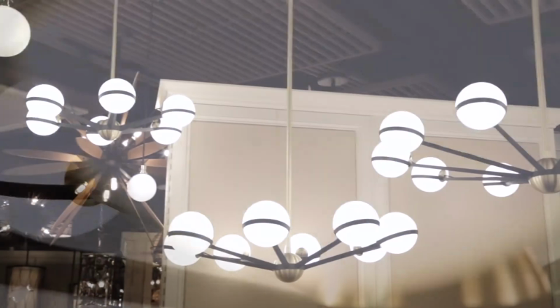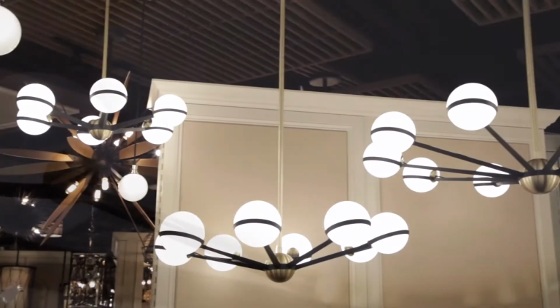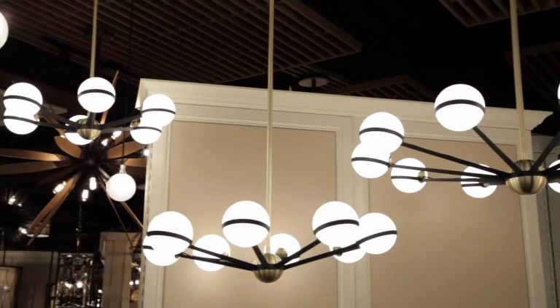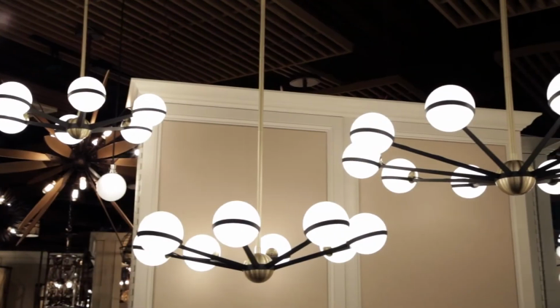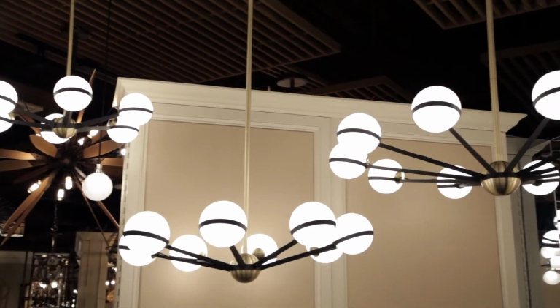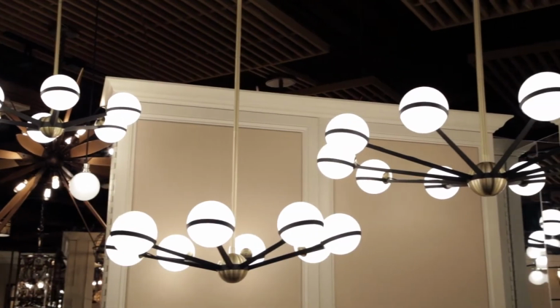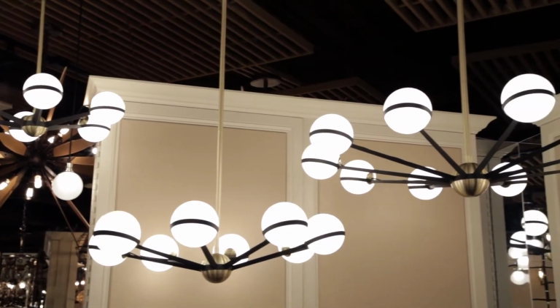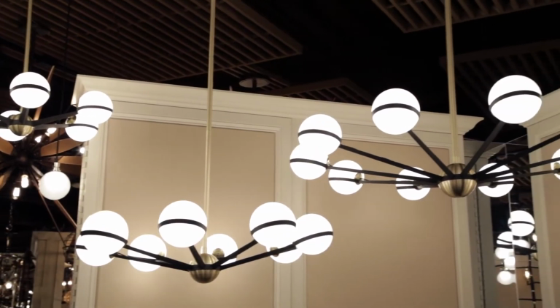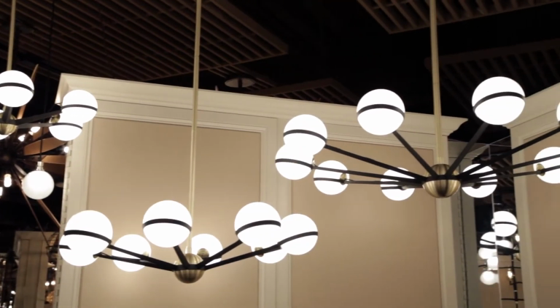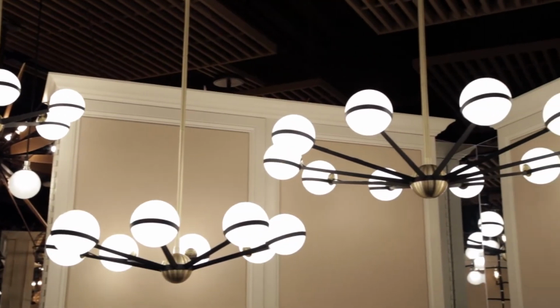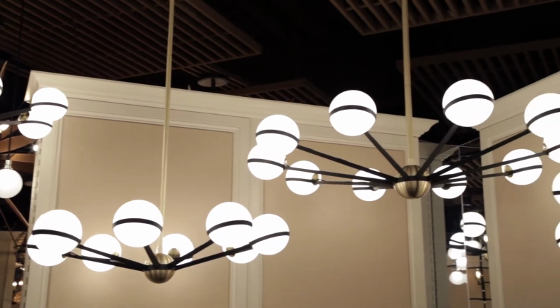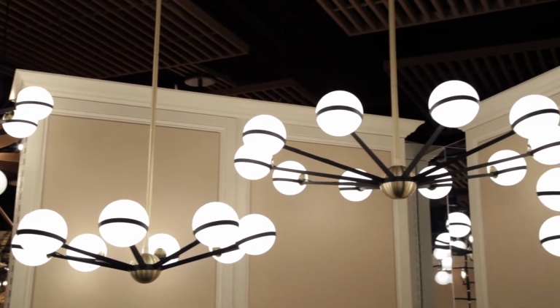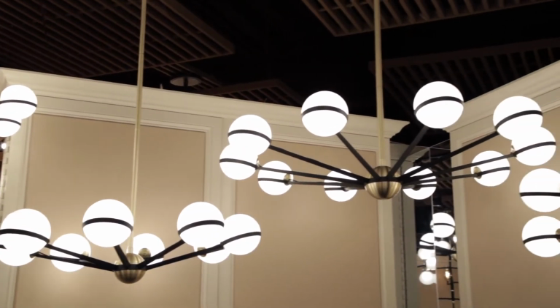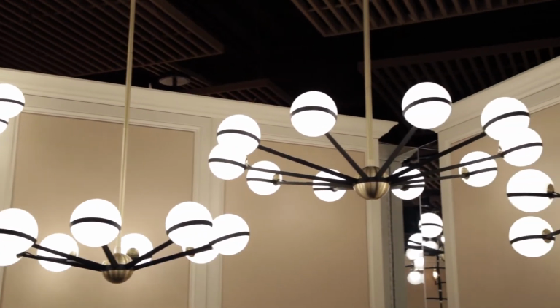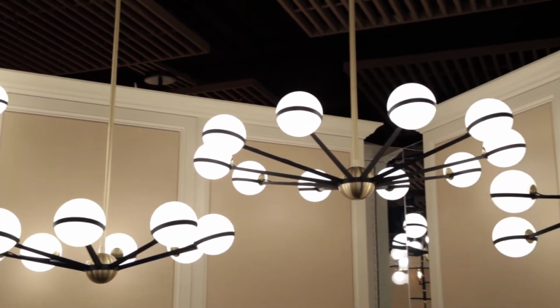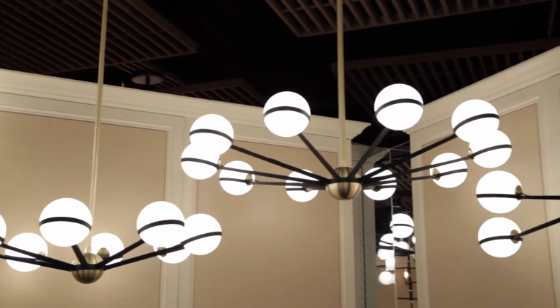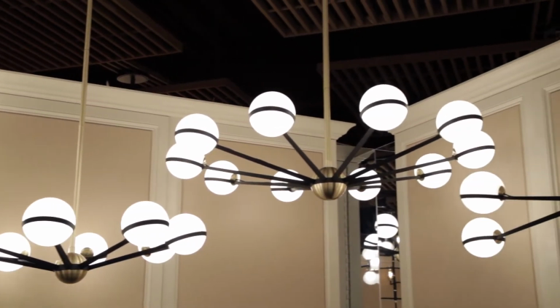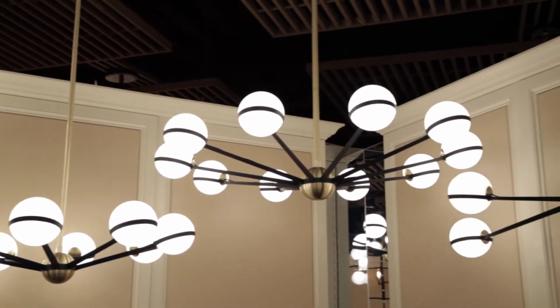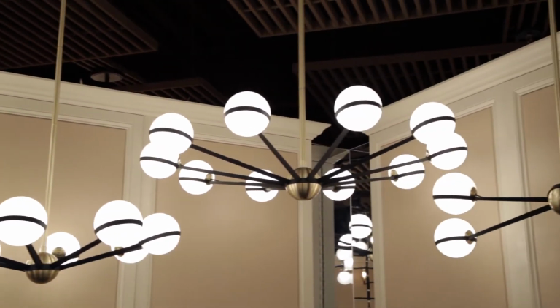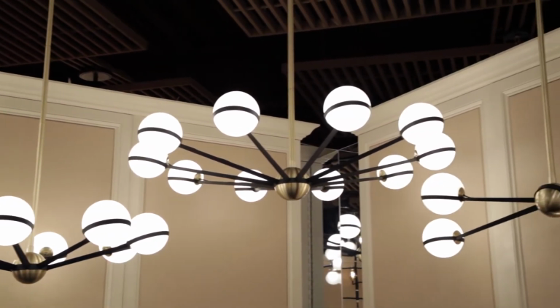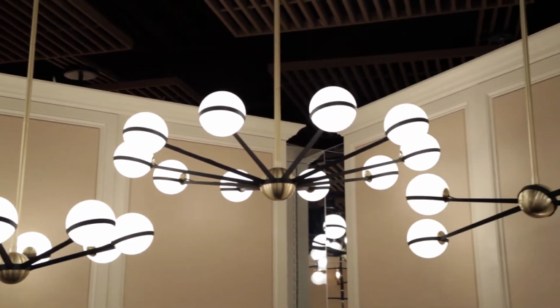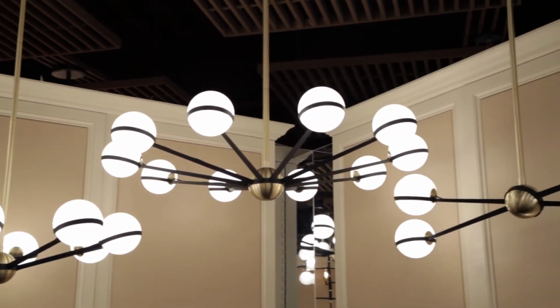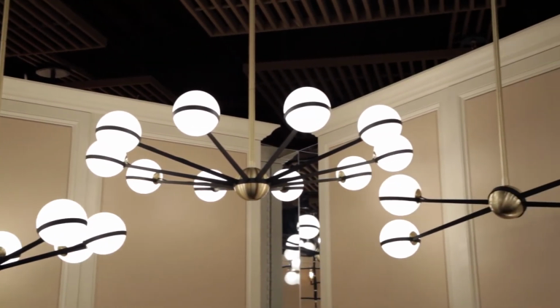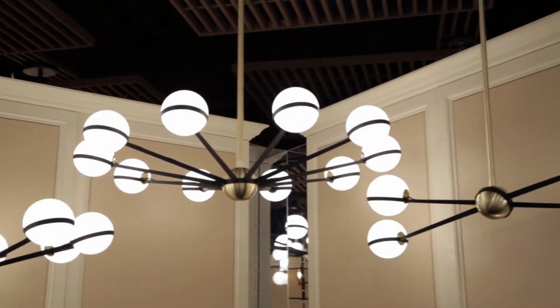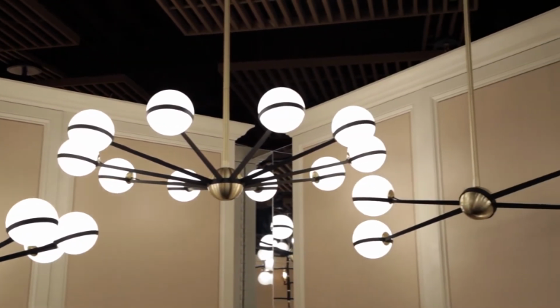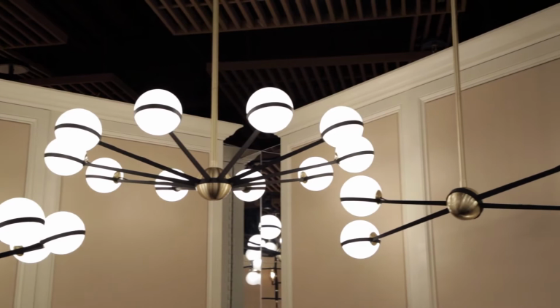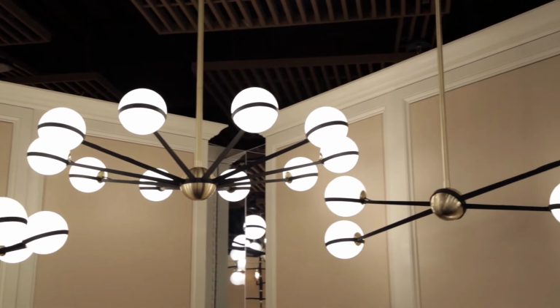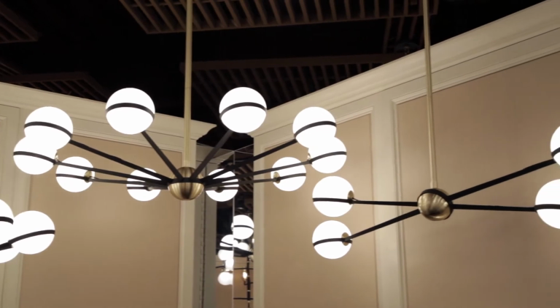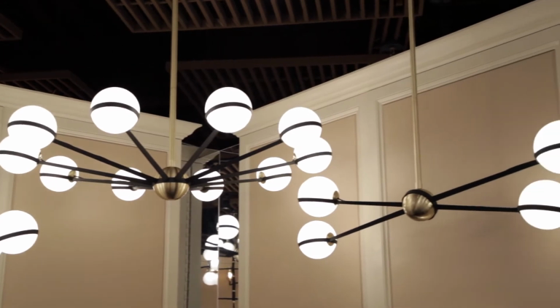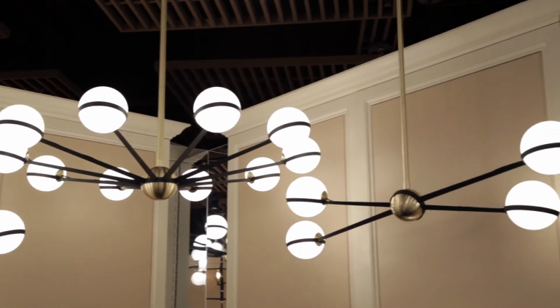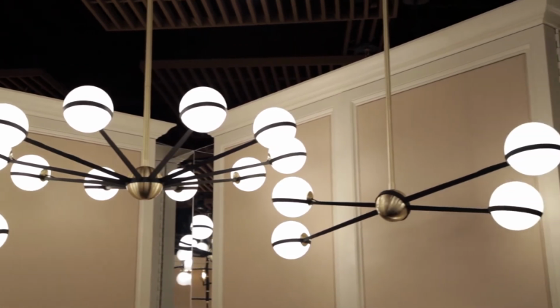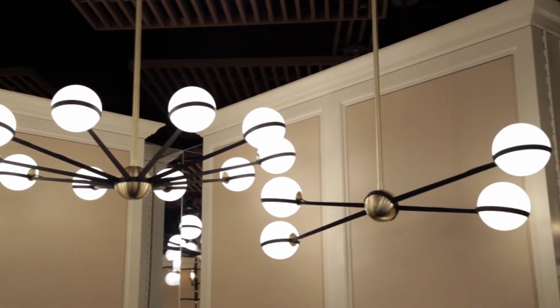Ace is offered in three chandeliers, one island pendant, and one wall sconce with included G9 bulbs.